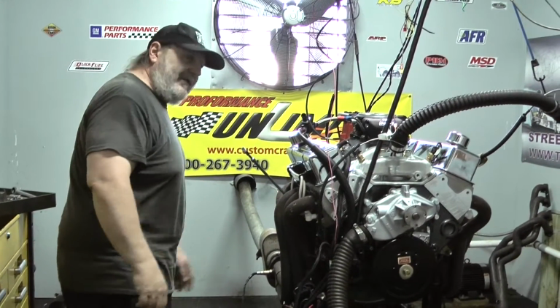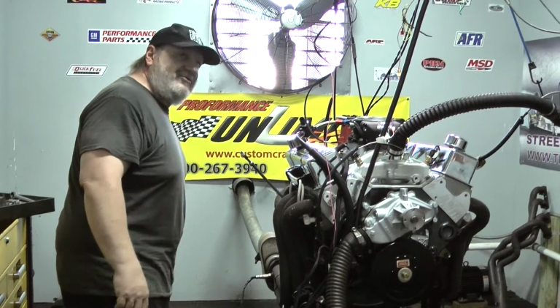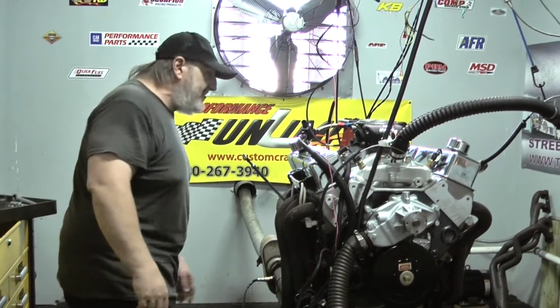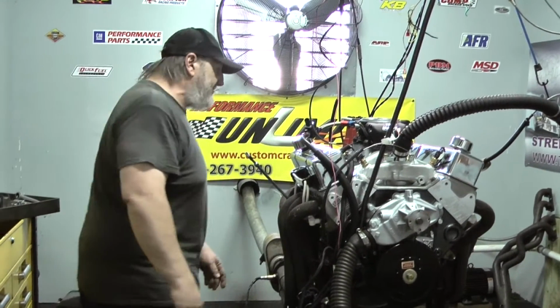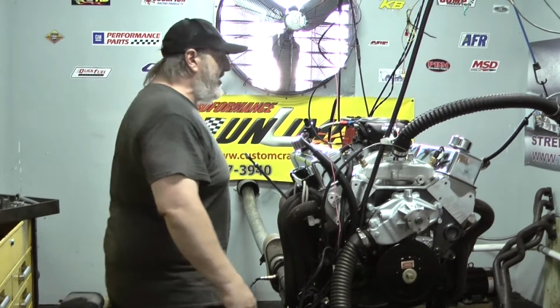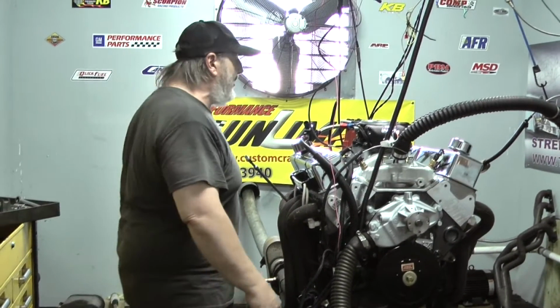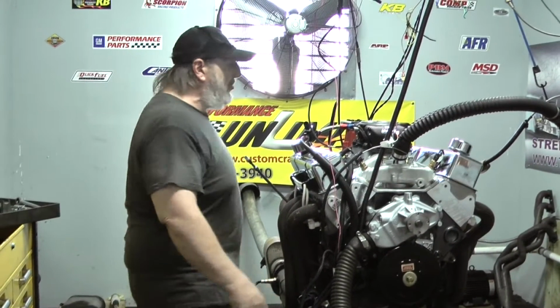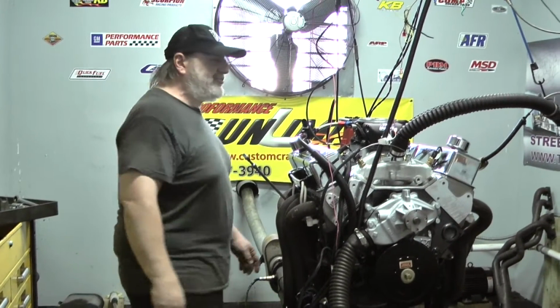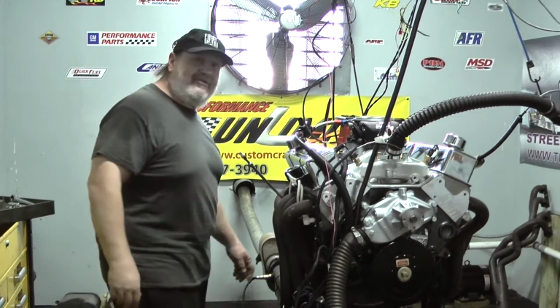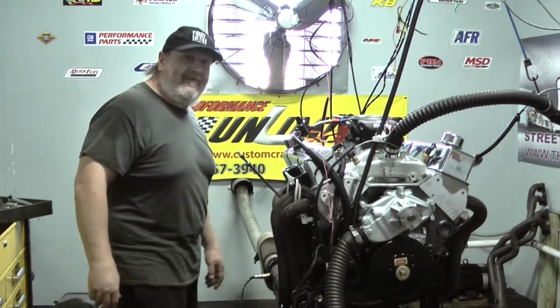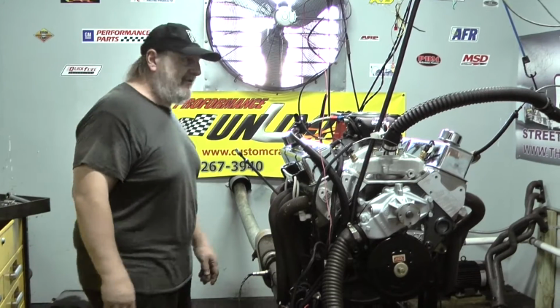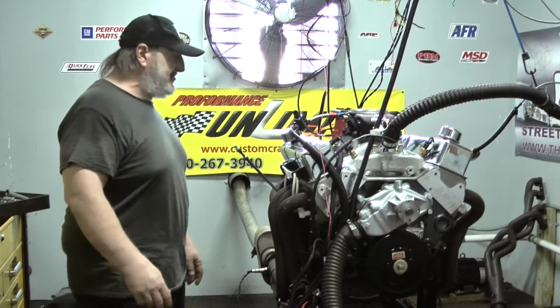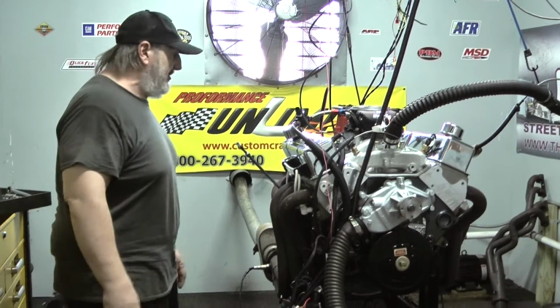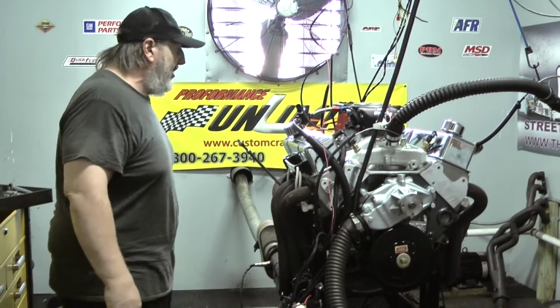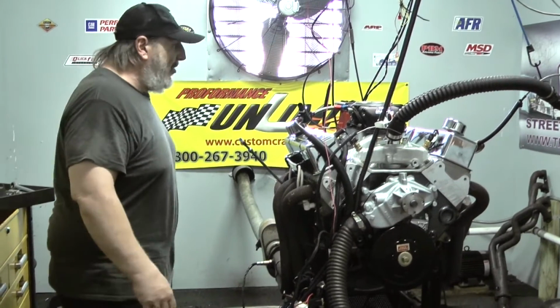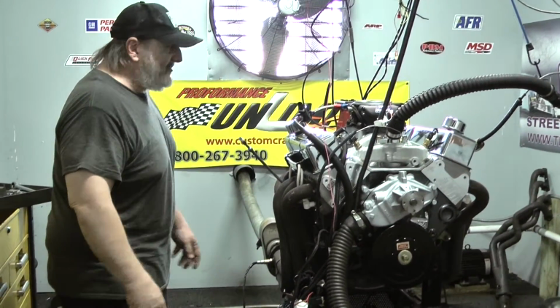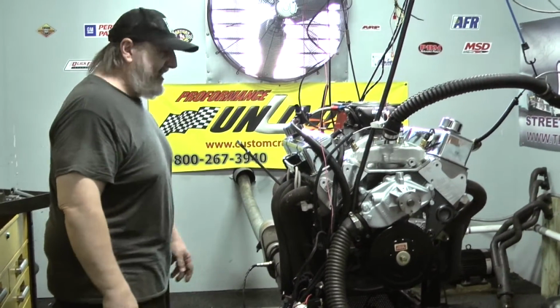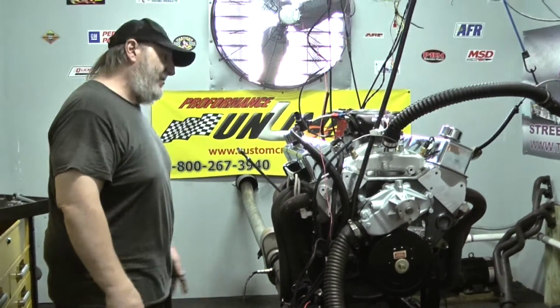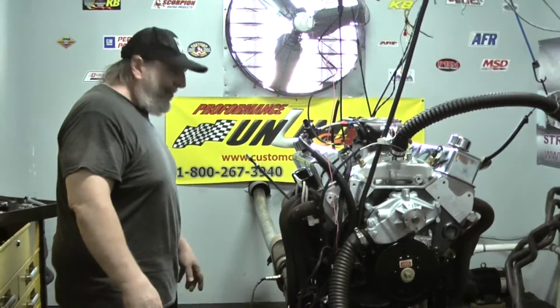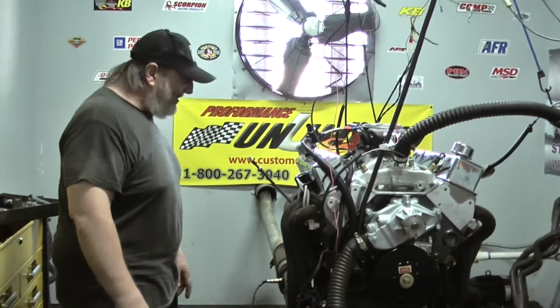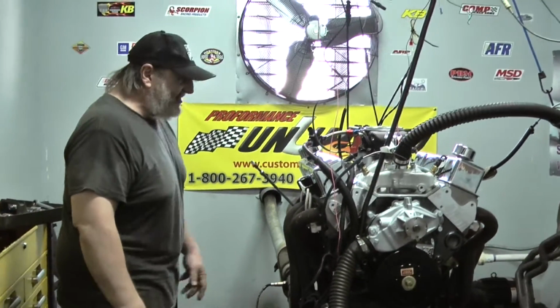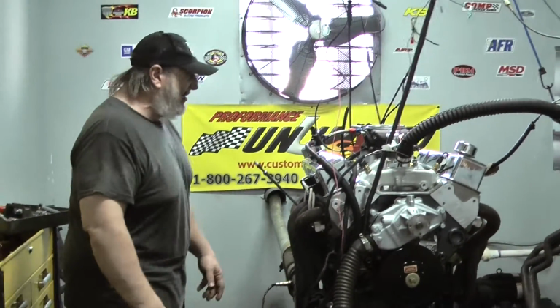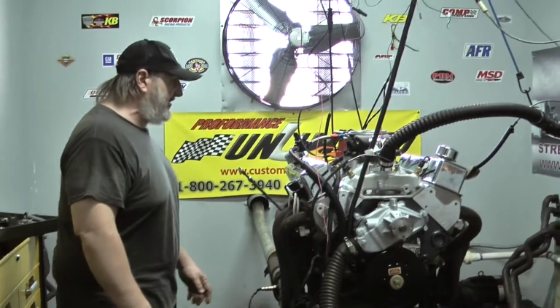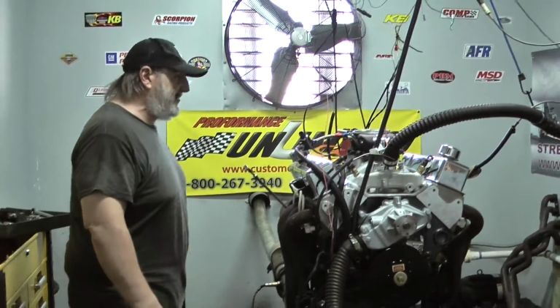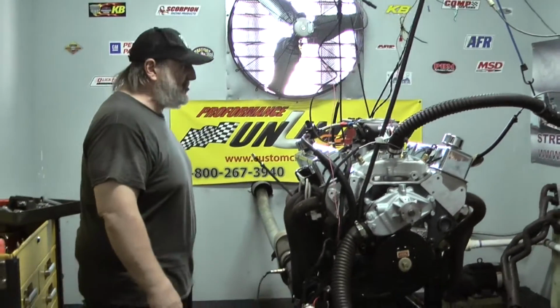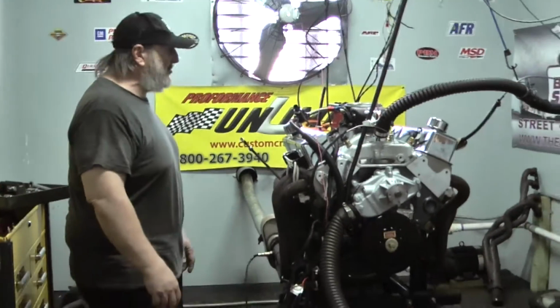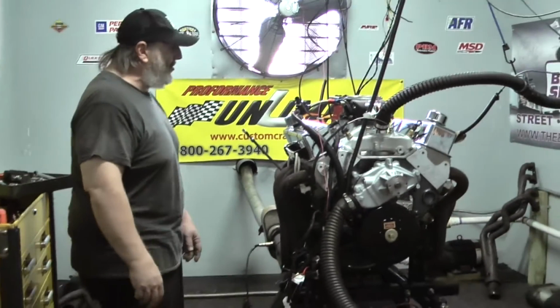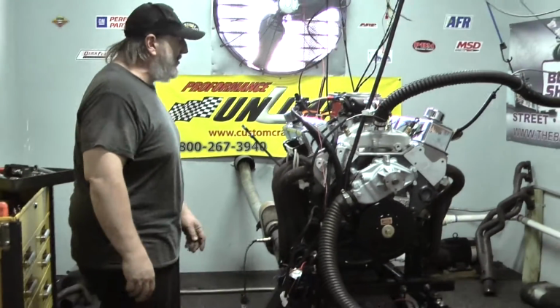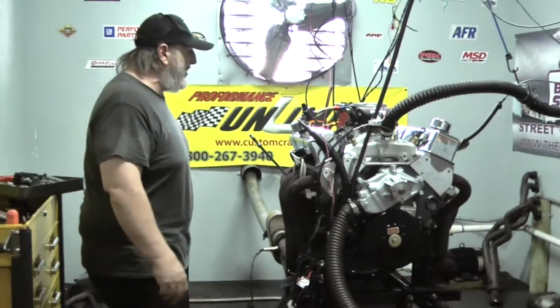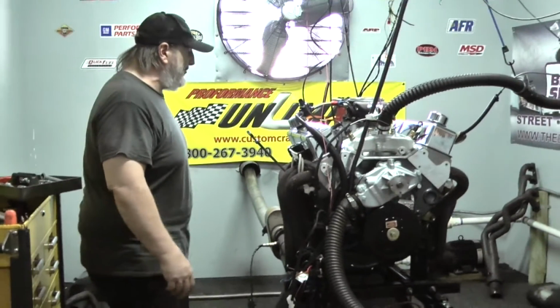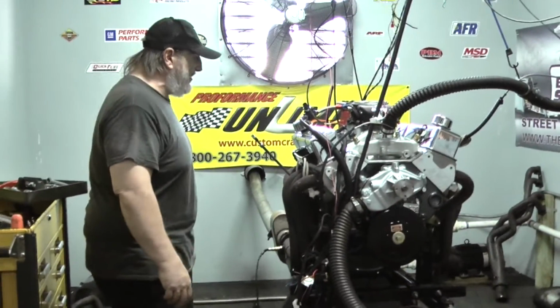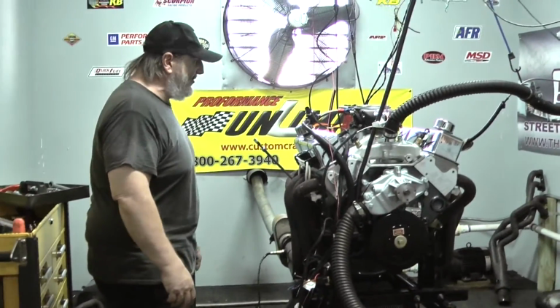We're running an Edelbrock intake manifold. We like to use the air-gap style on all the street-driven vehicles over an open-plenum style like a Victor Jr. or one of the other single-plane options out there.